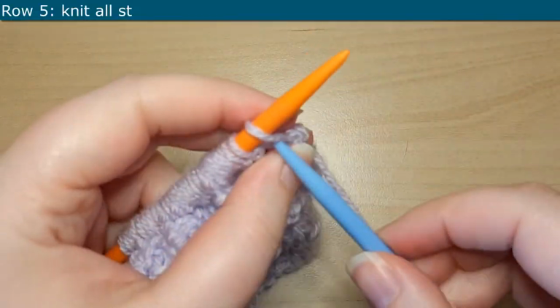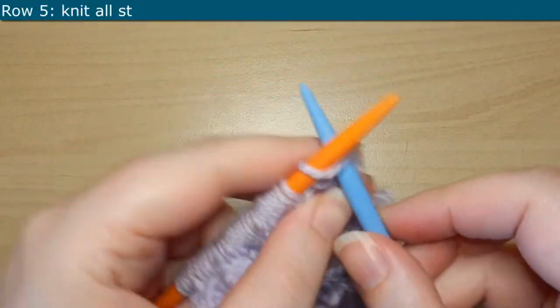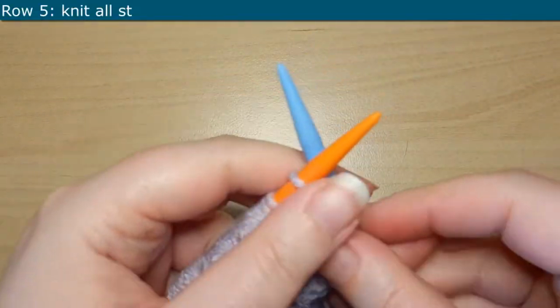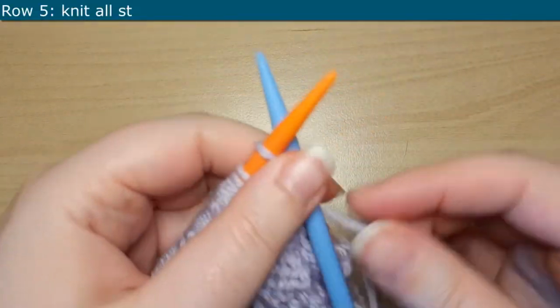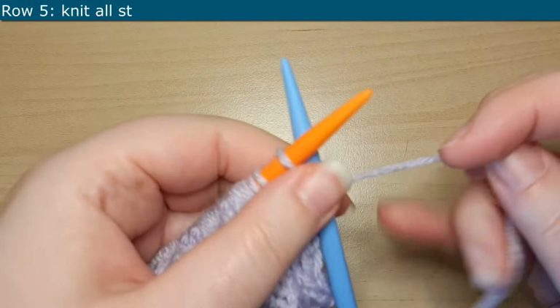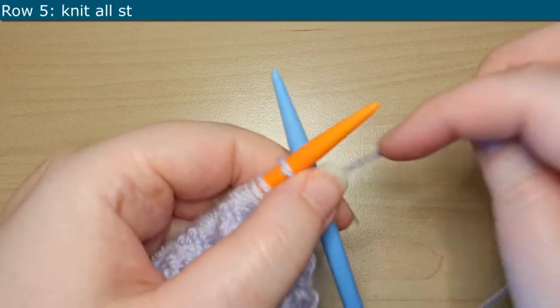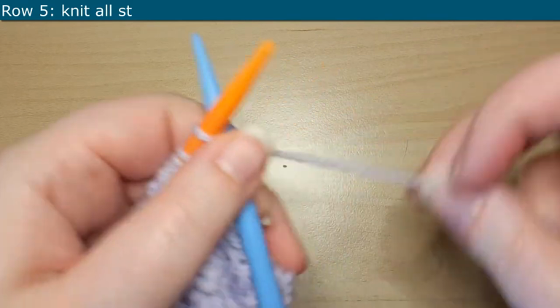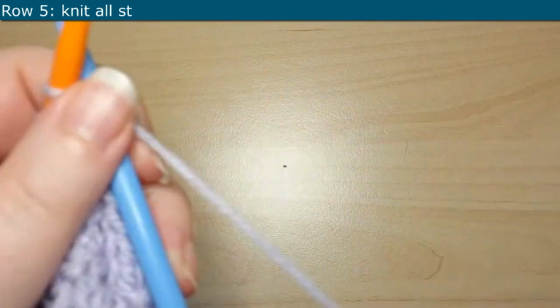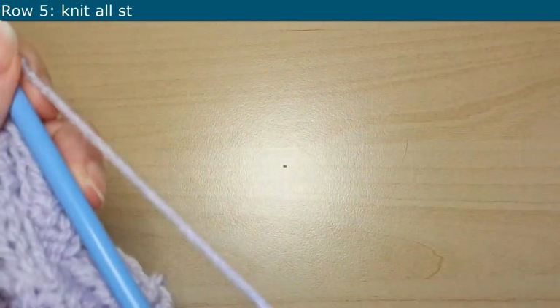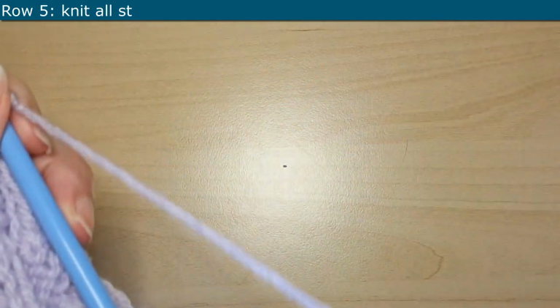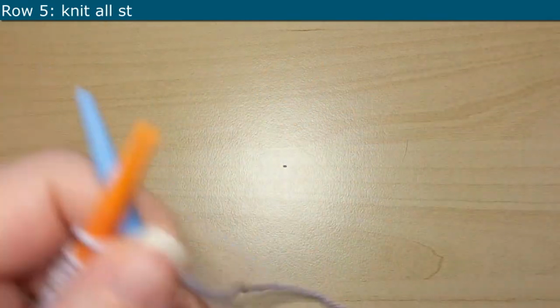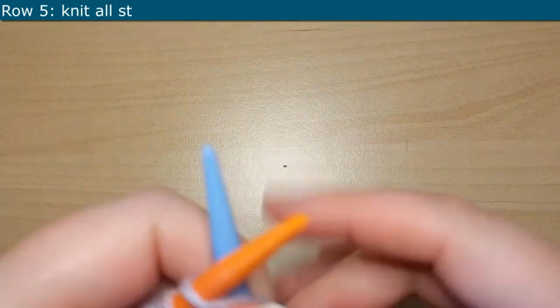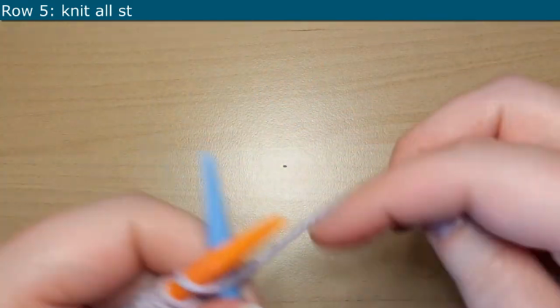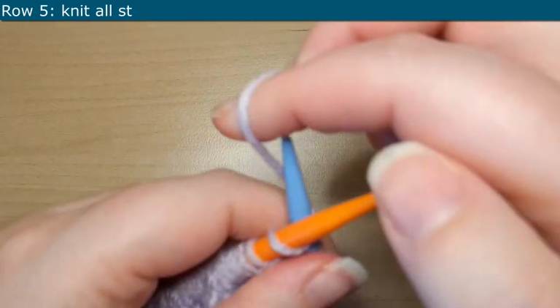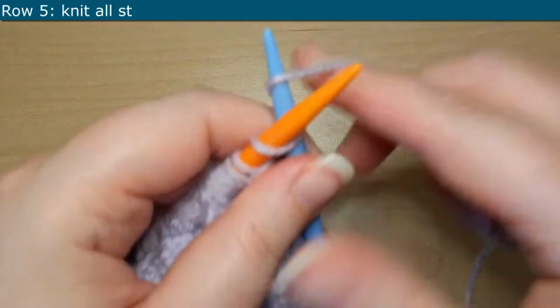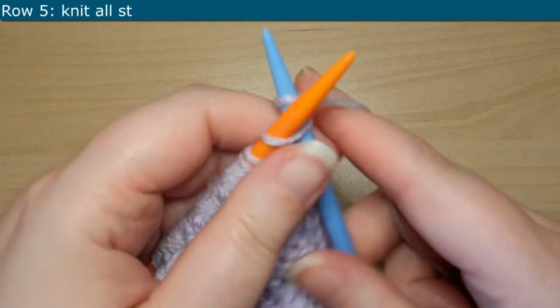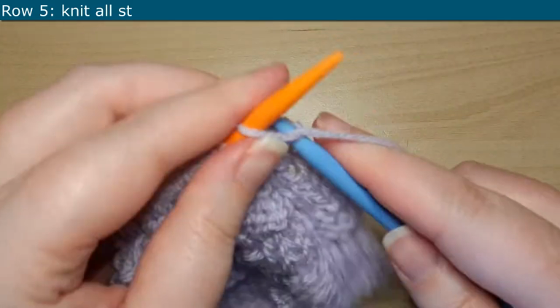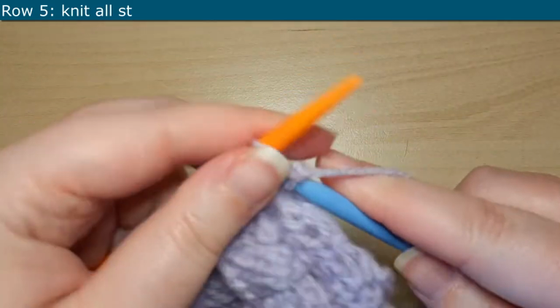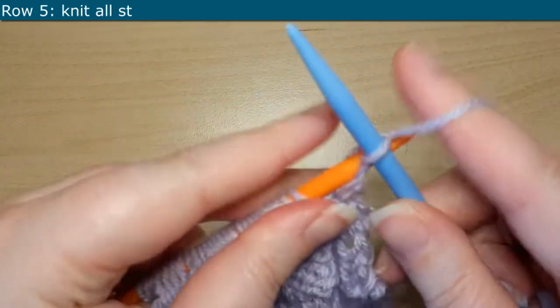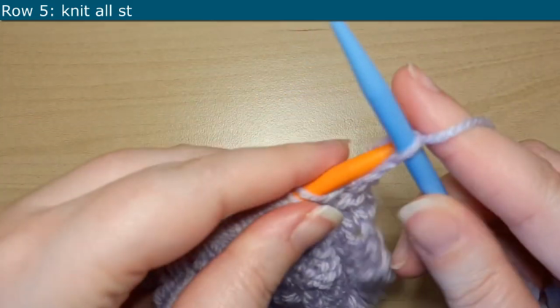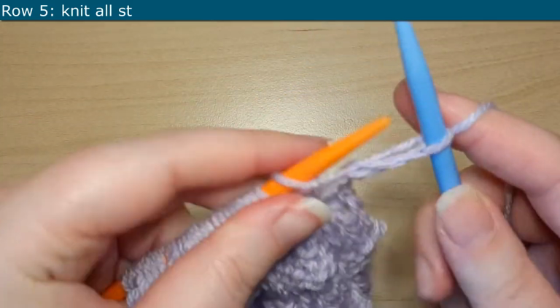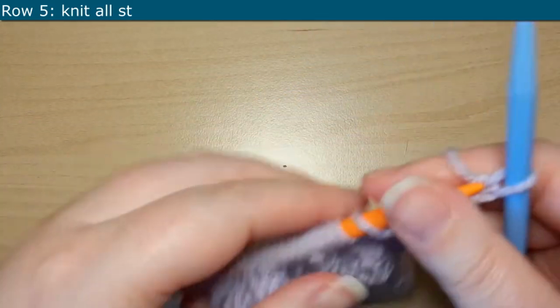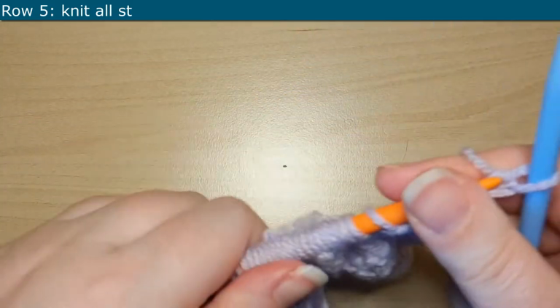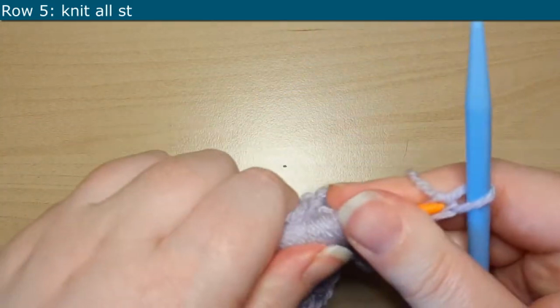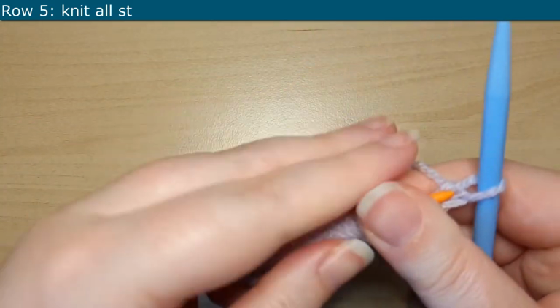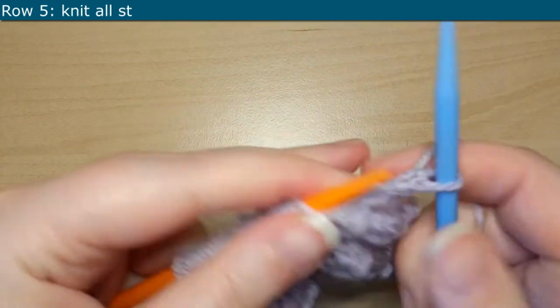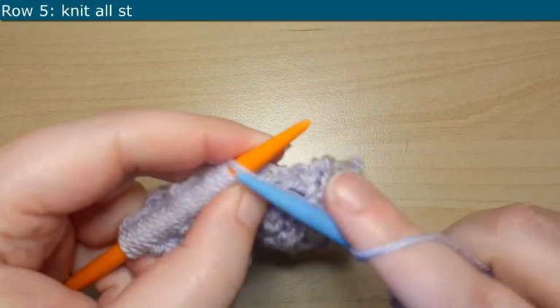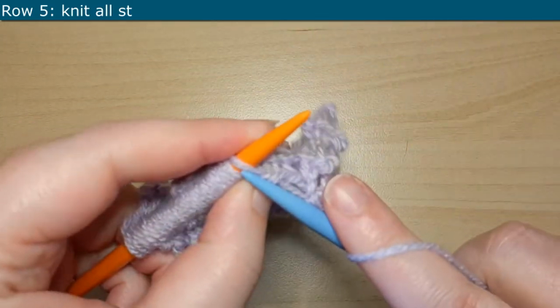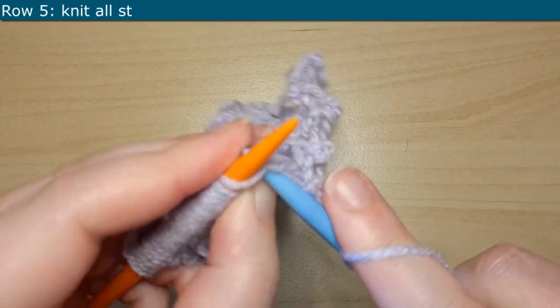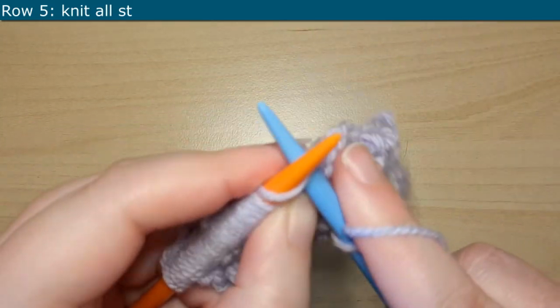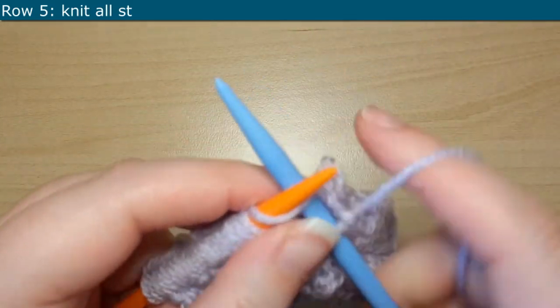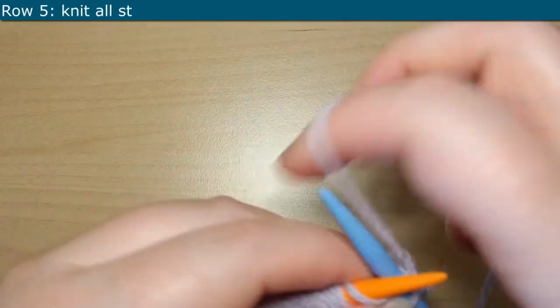For Row 5, we are just going to knit every single stitch all the way until the end of the row.